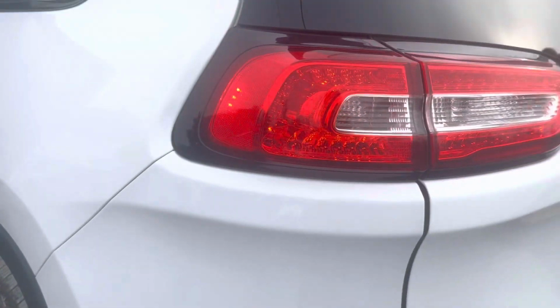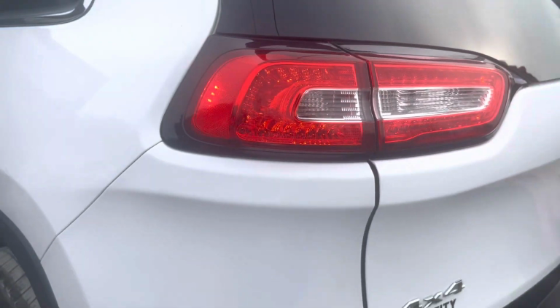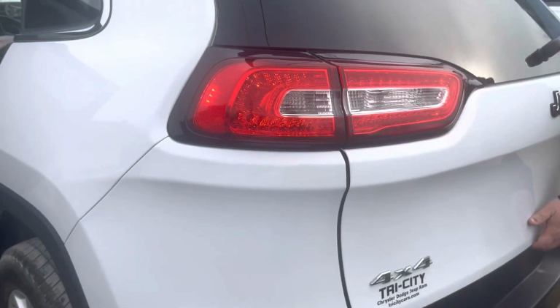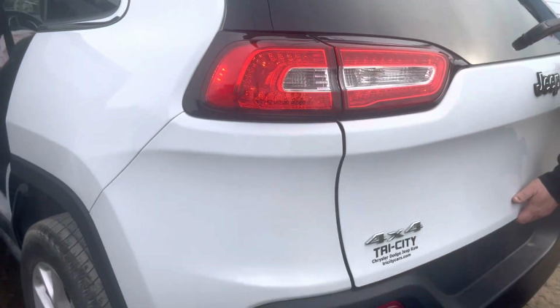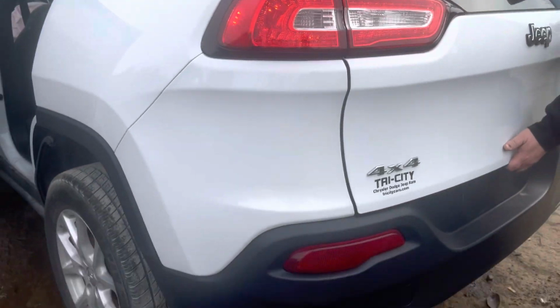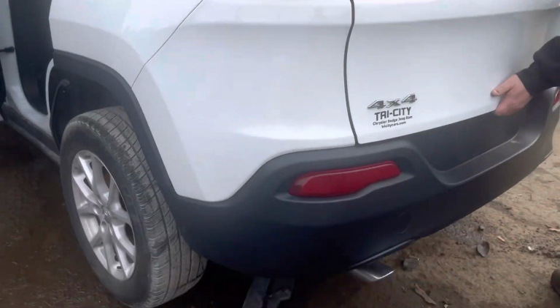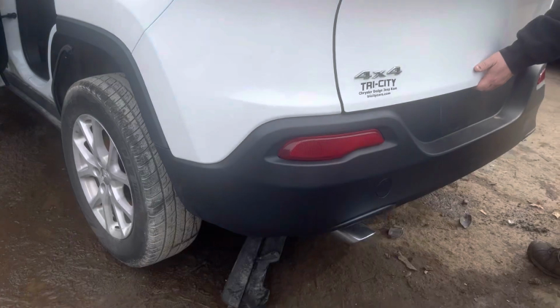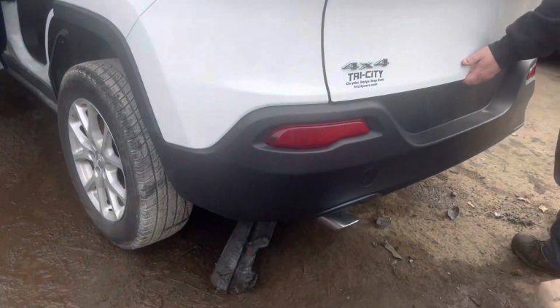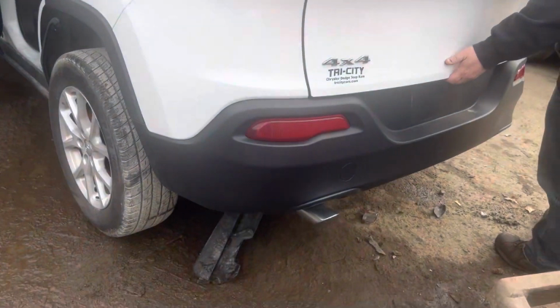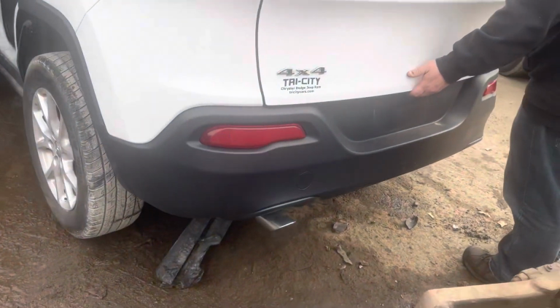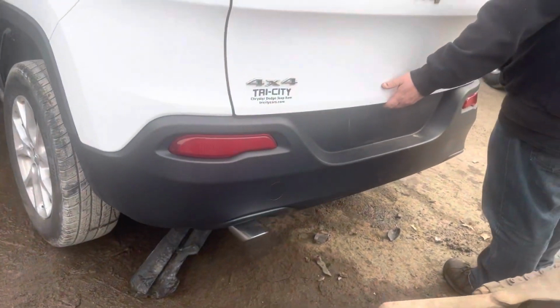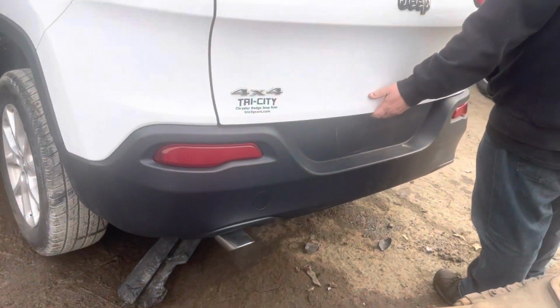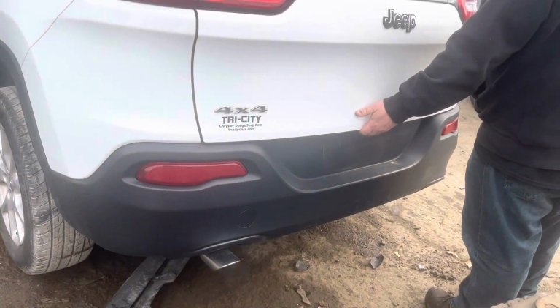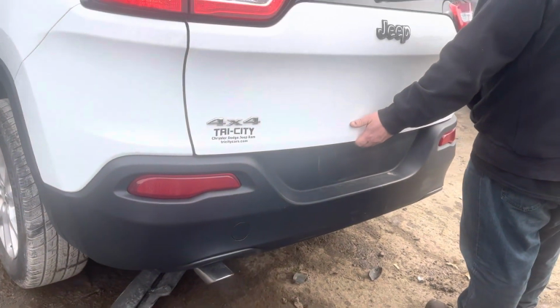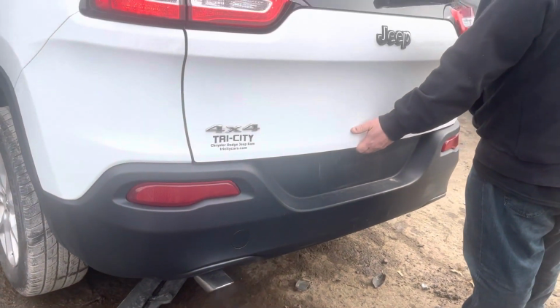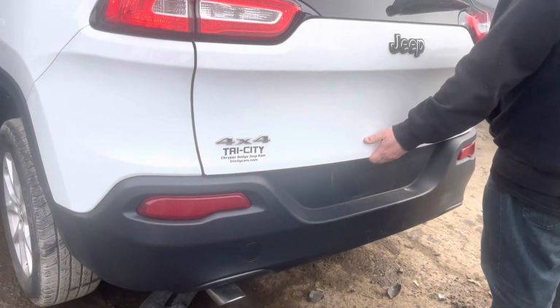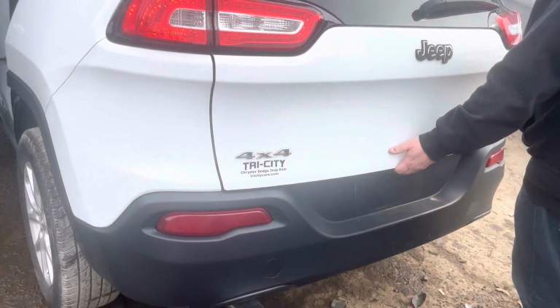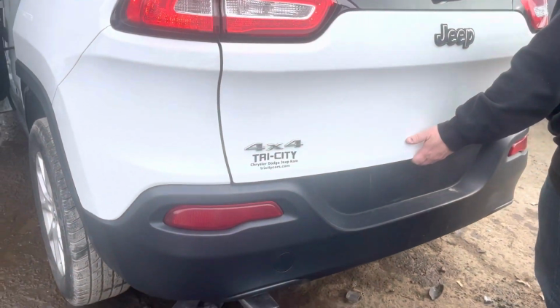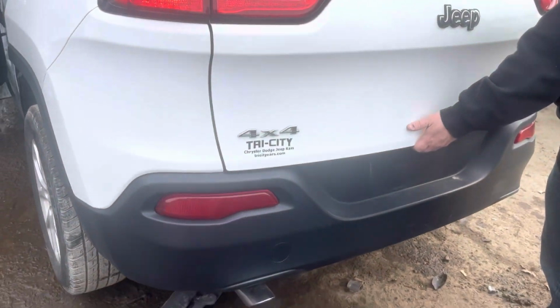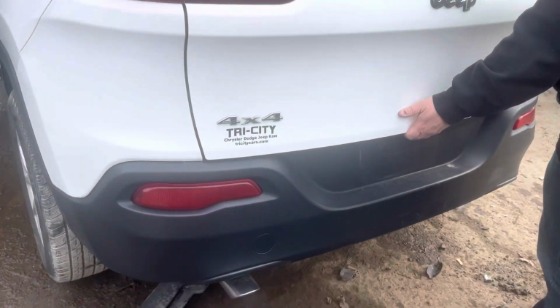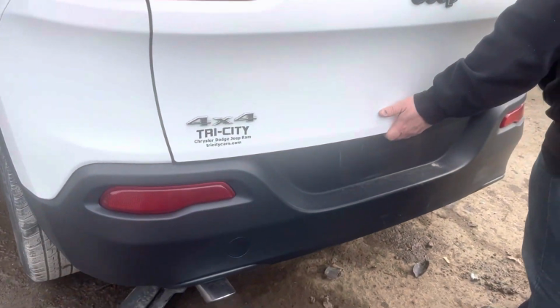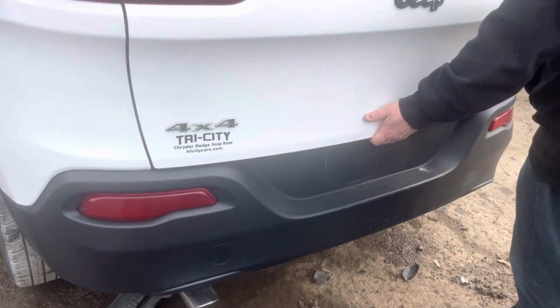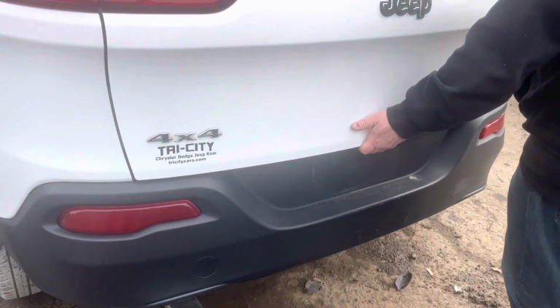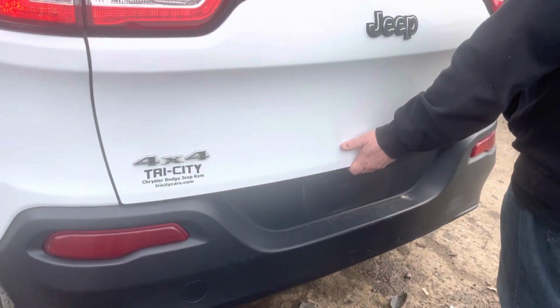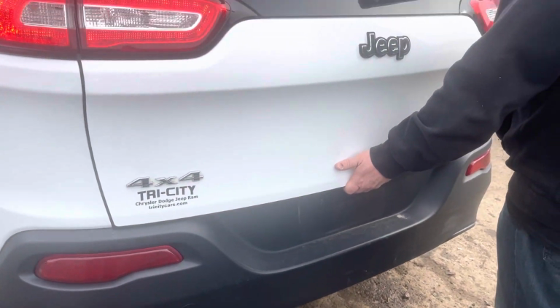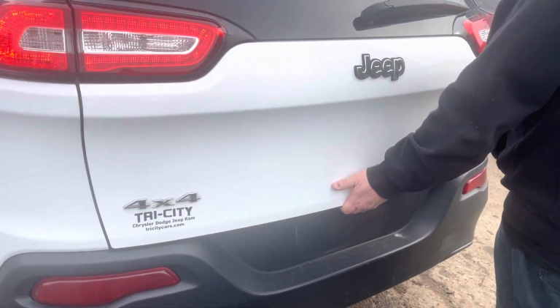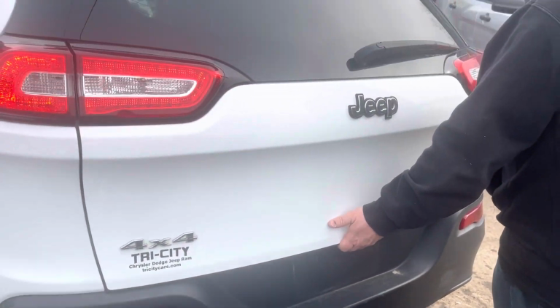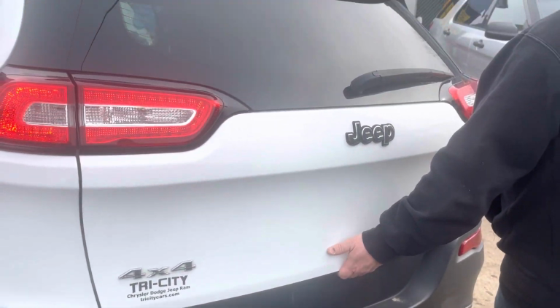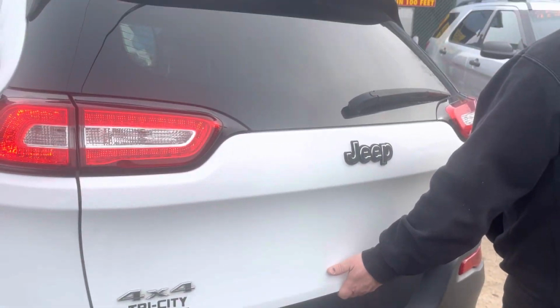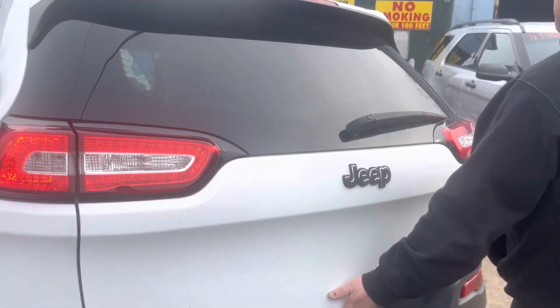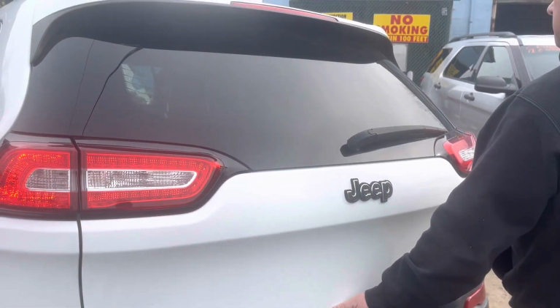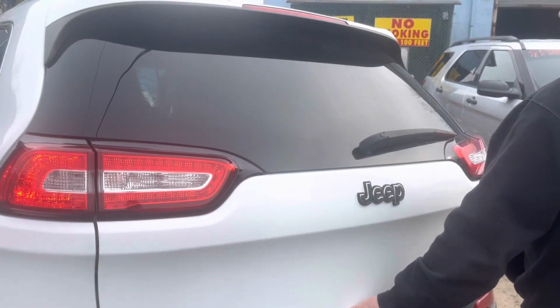The rear bumper looks good, same with the lid.